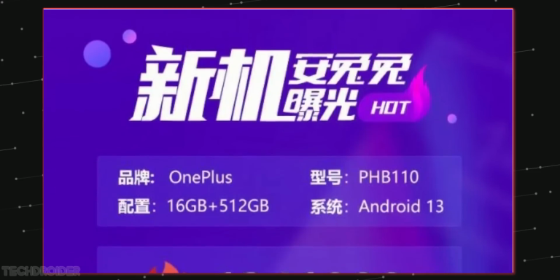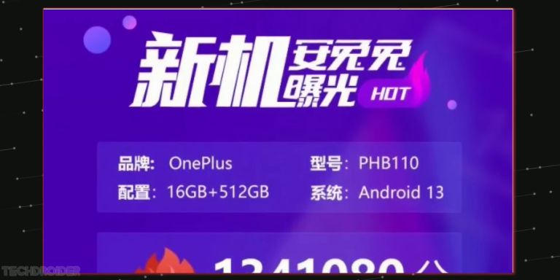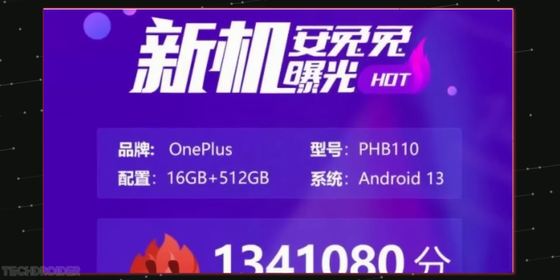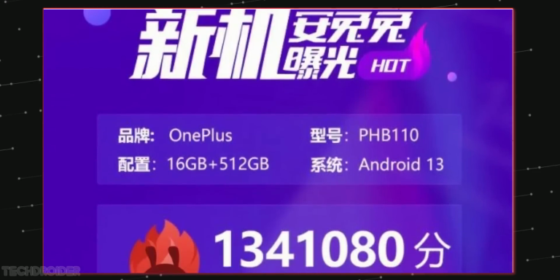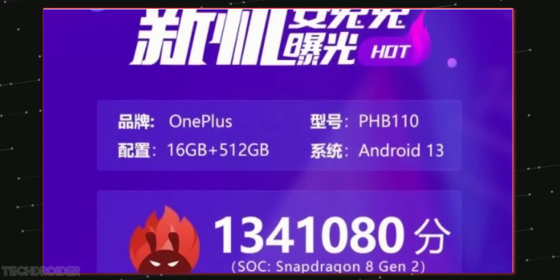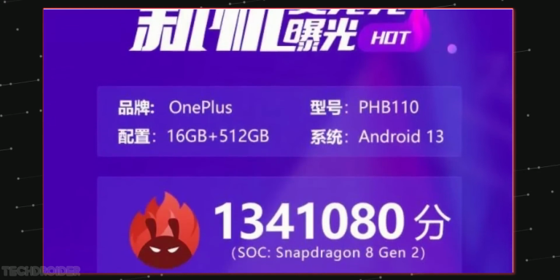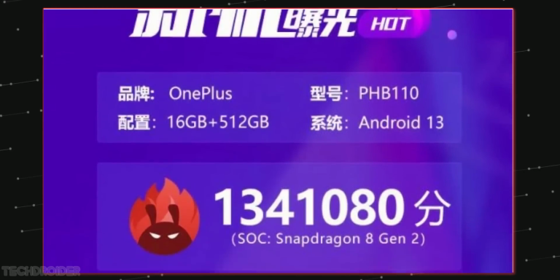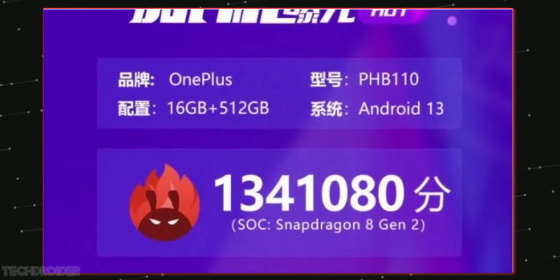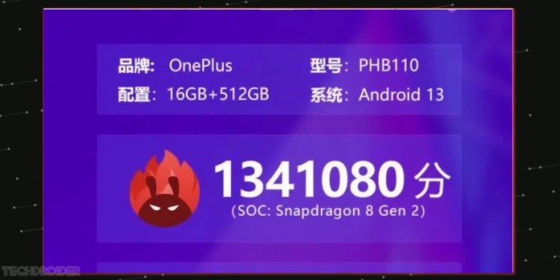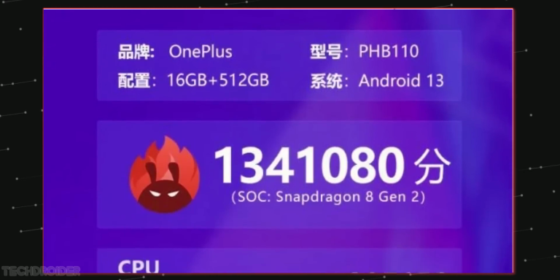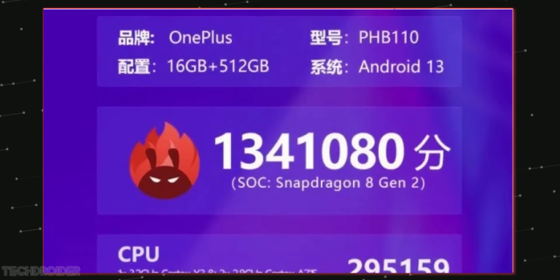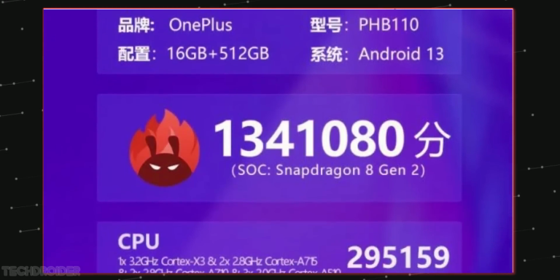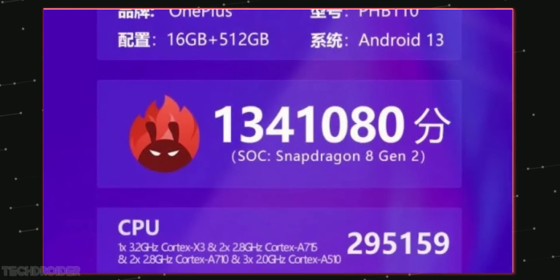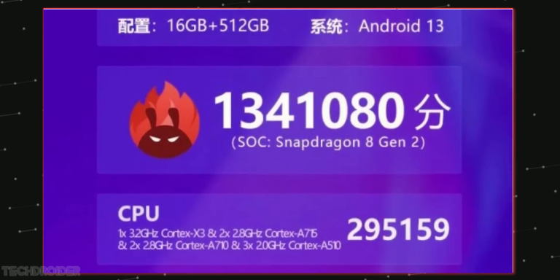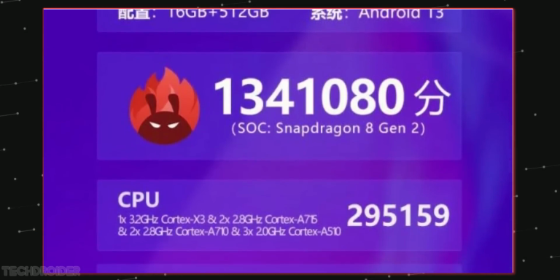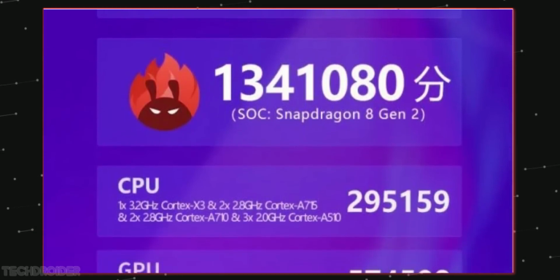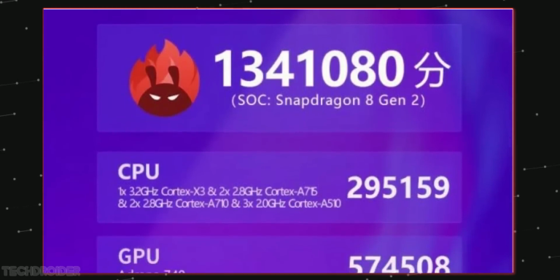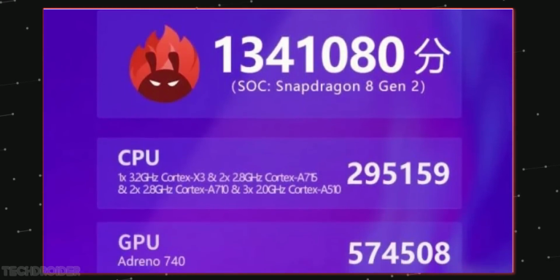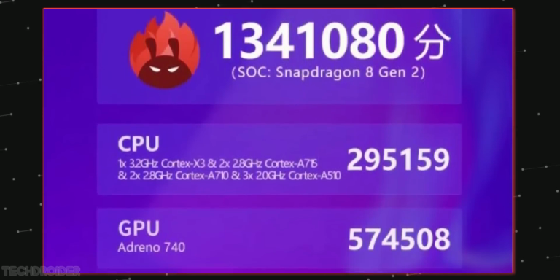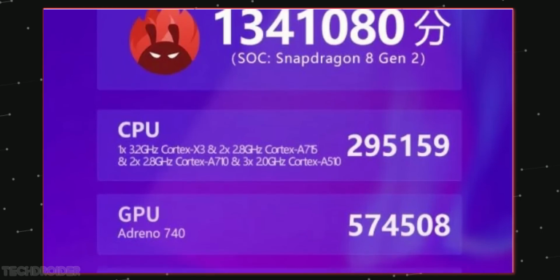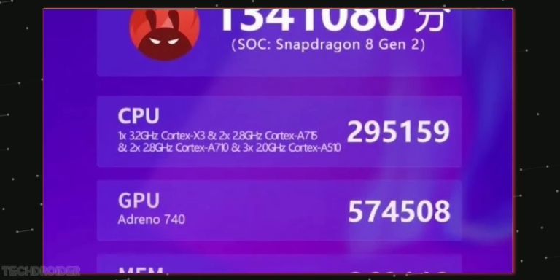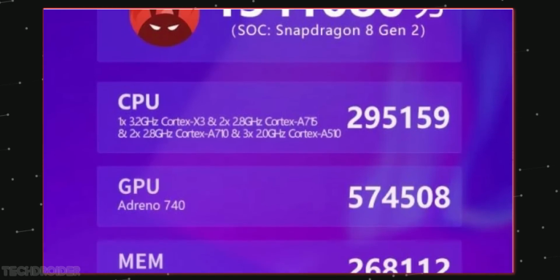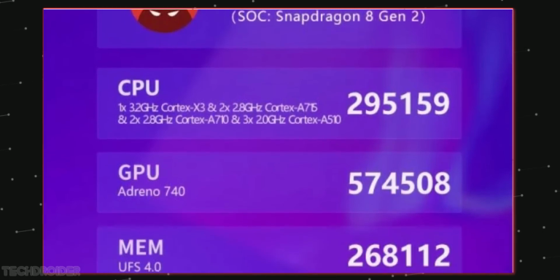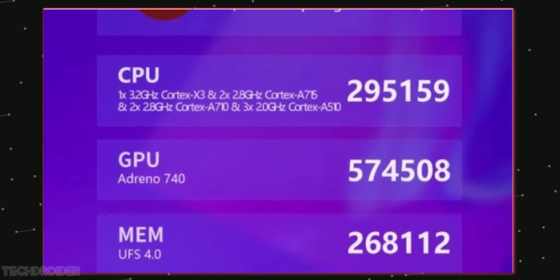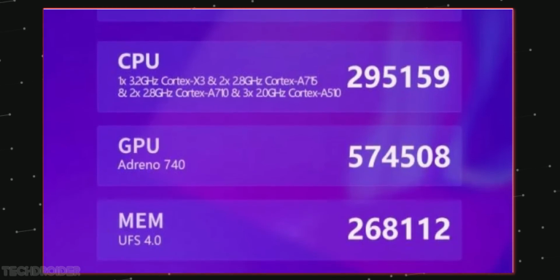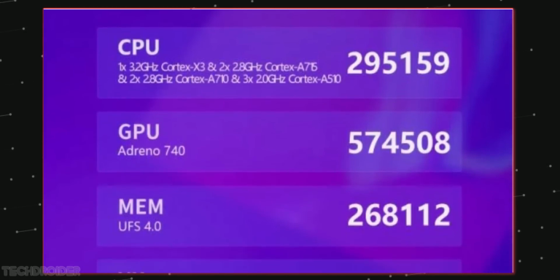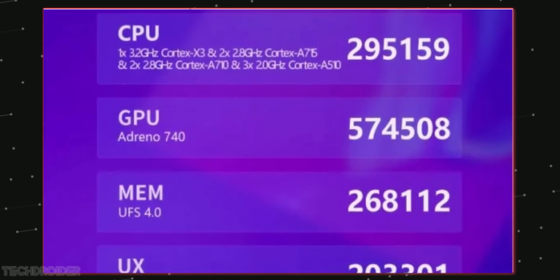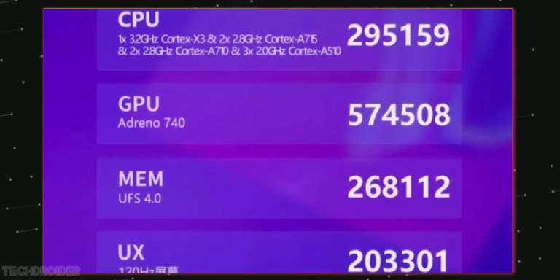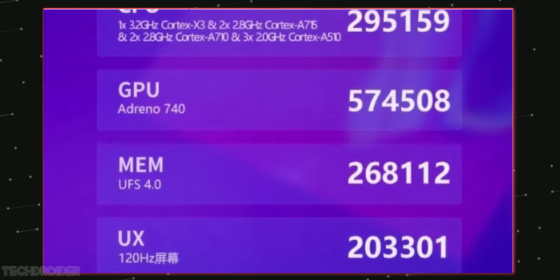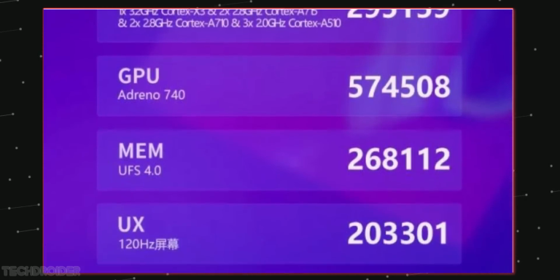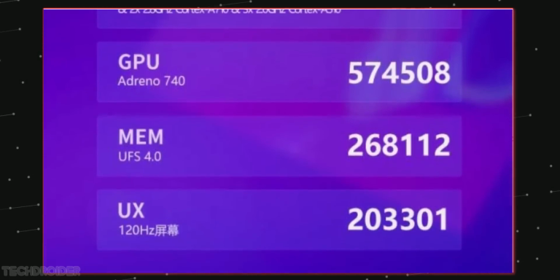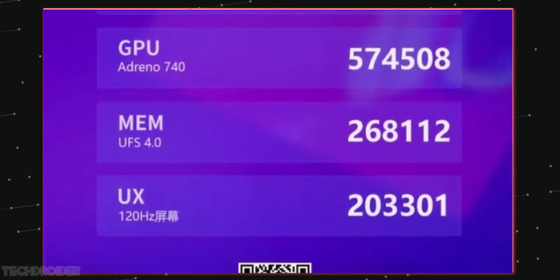This is the Antutu benchmark of the Snapdragon 8 Gen 2-powered OnePlus 11, and it is the highest score you have seen till now.